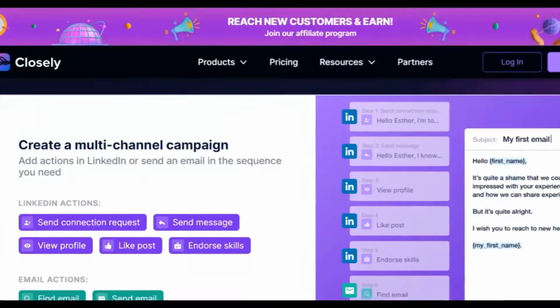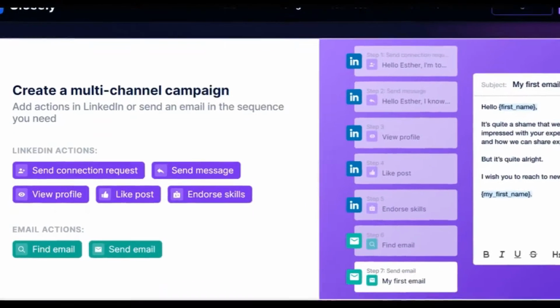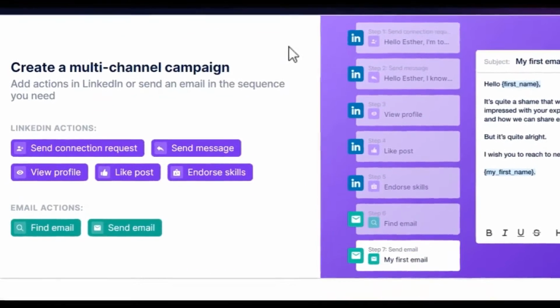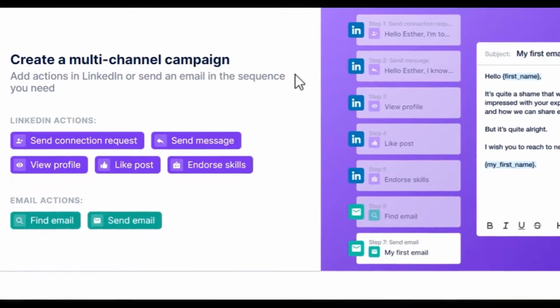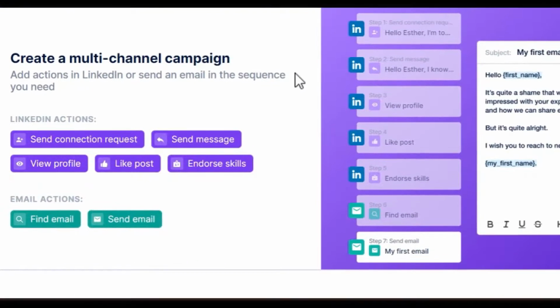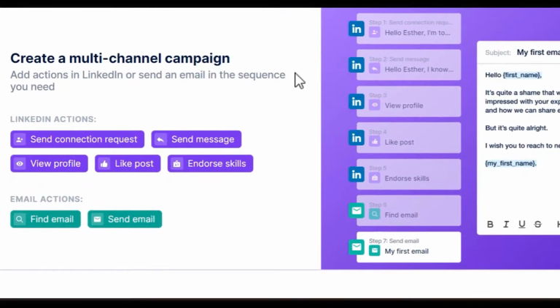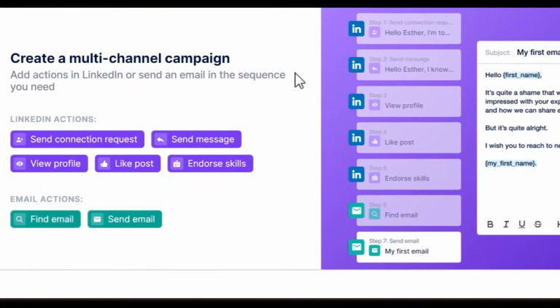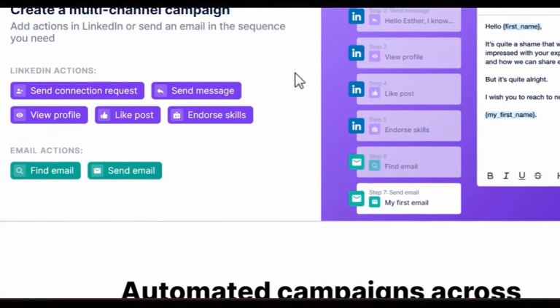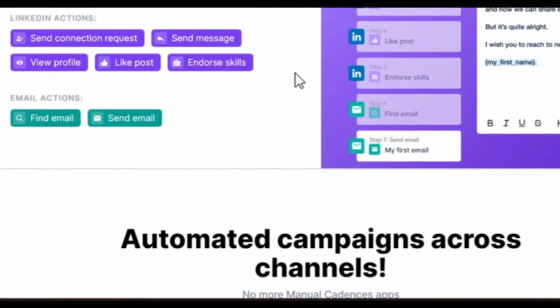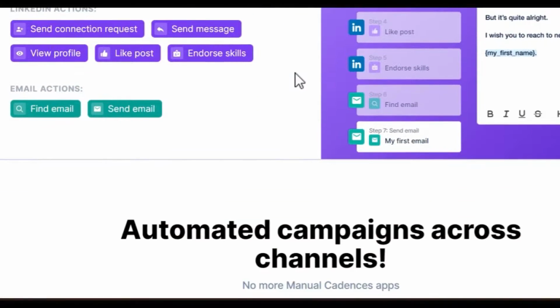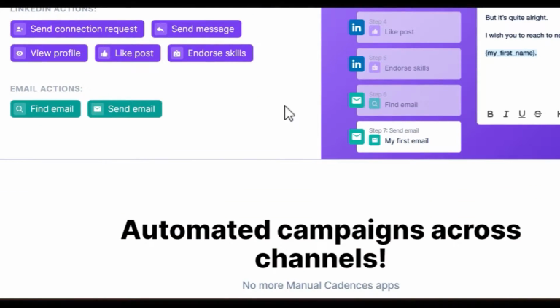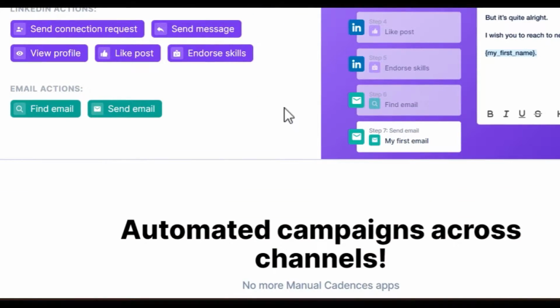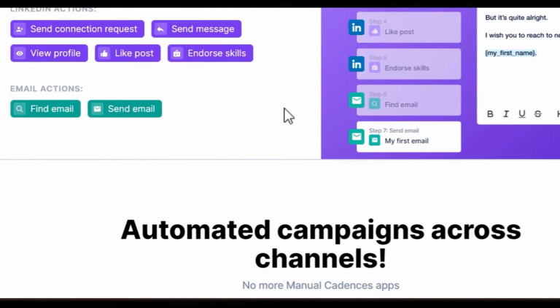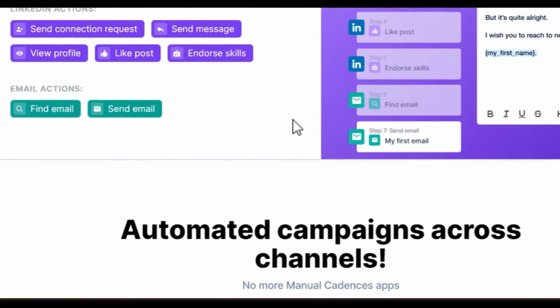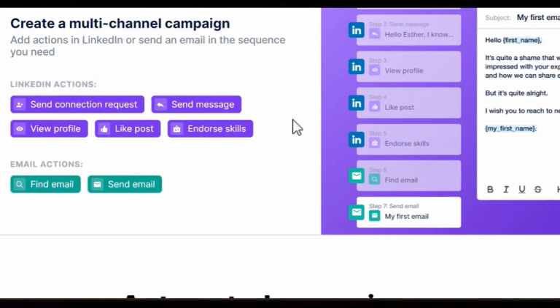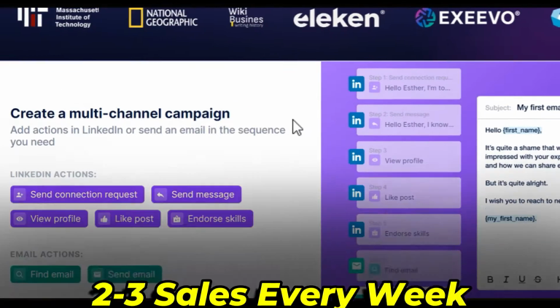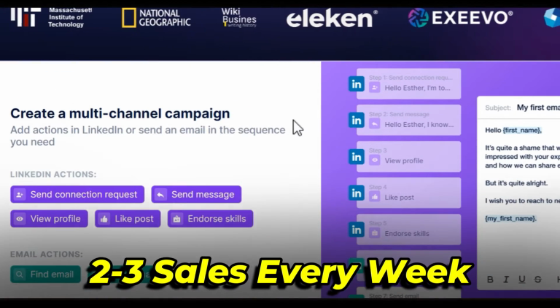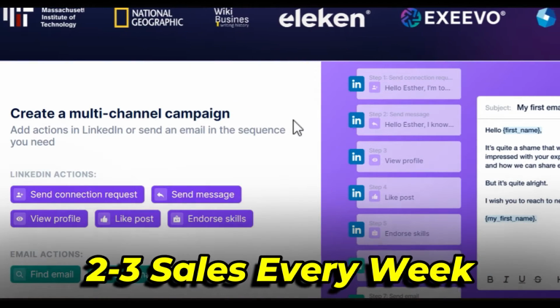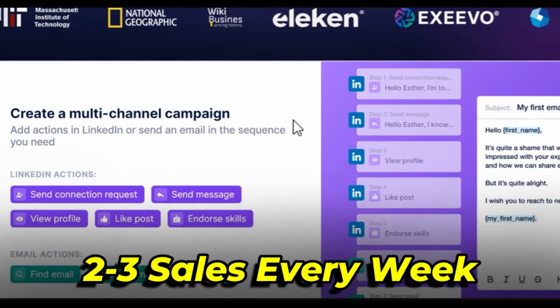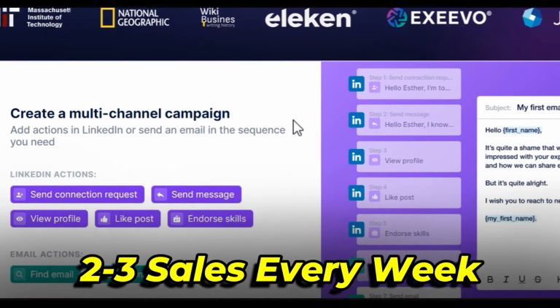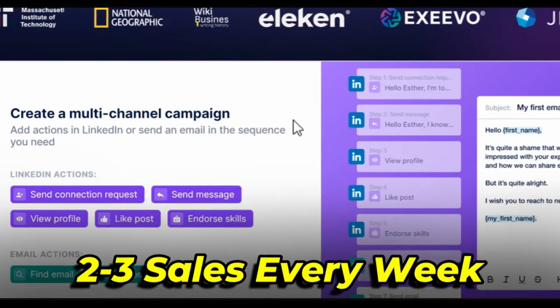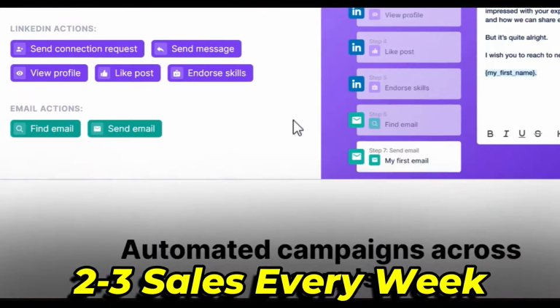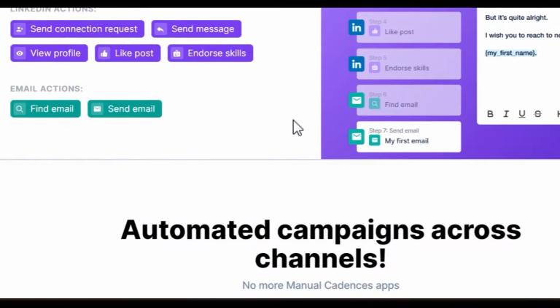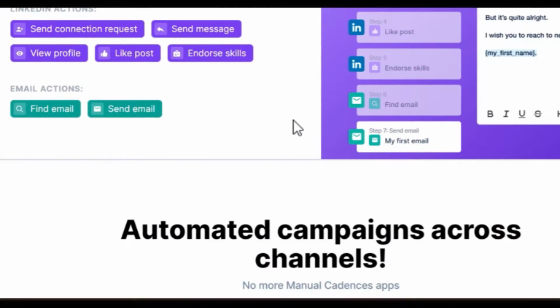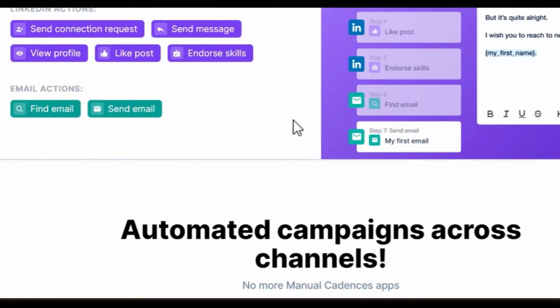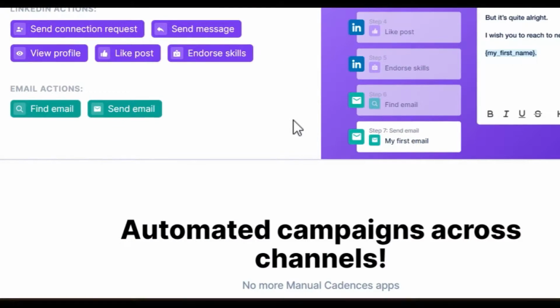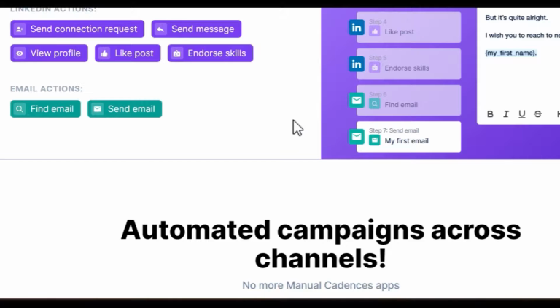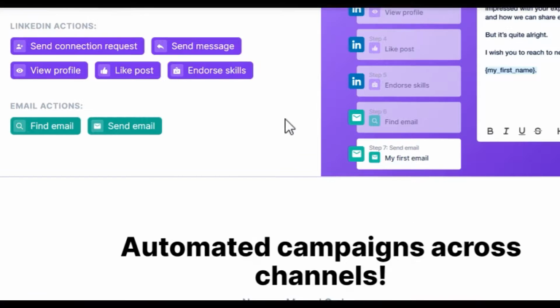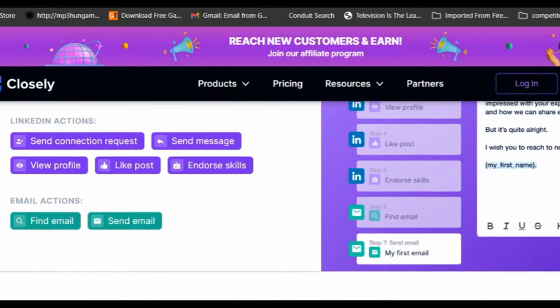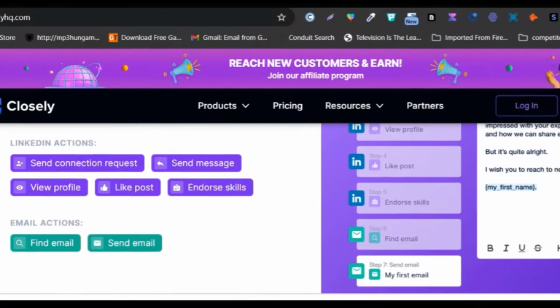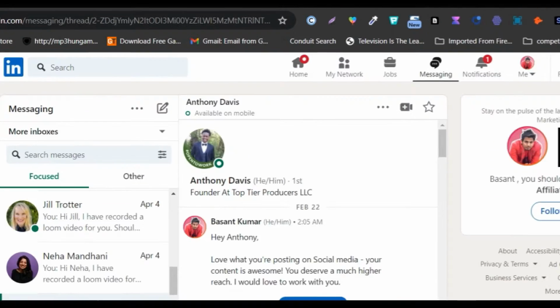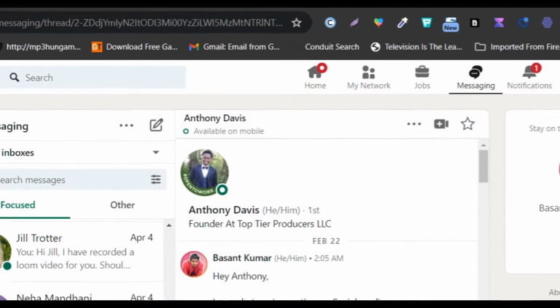This secret AI automation tool for LinkedIn is getting me 2 or 3 sales every week. Don't believe me? Let me show you.